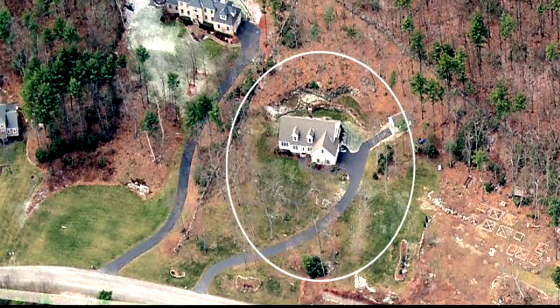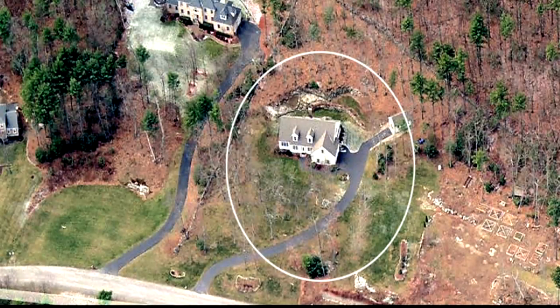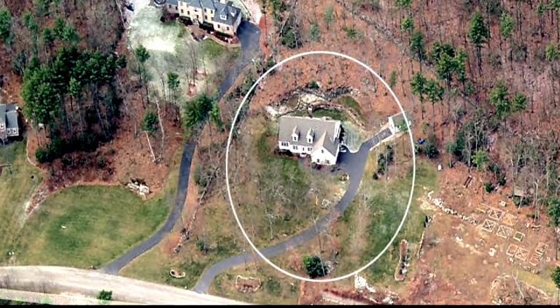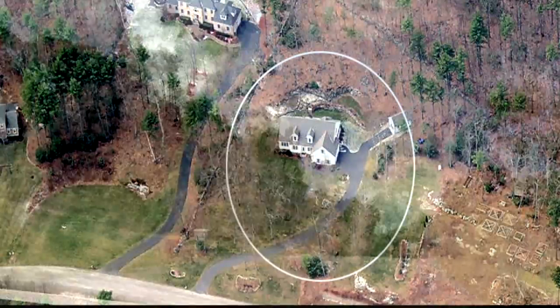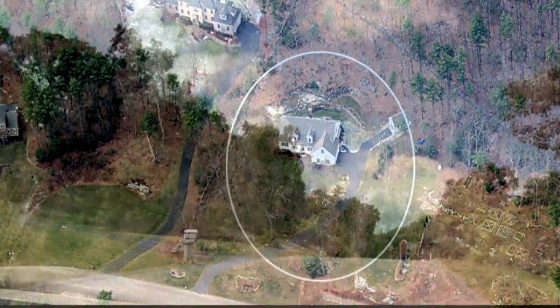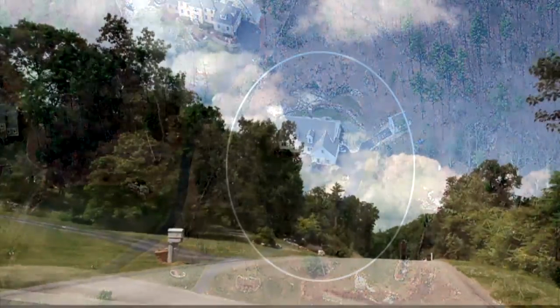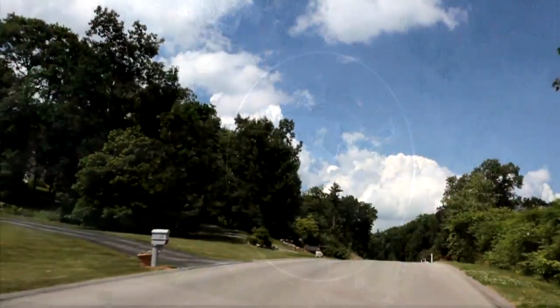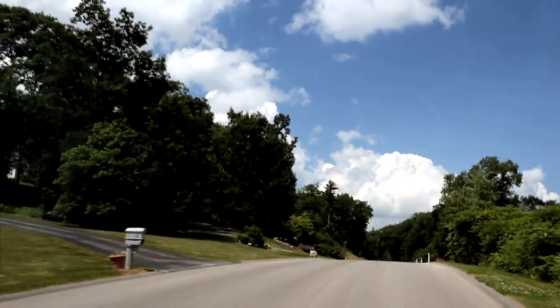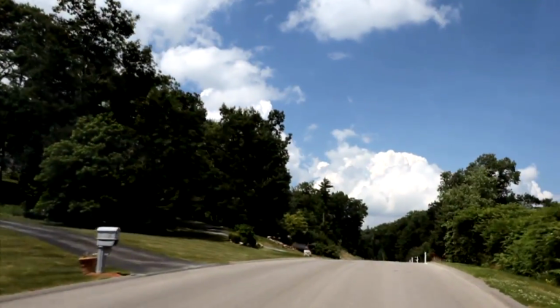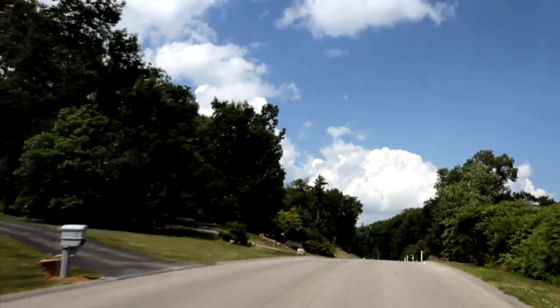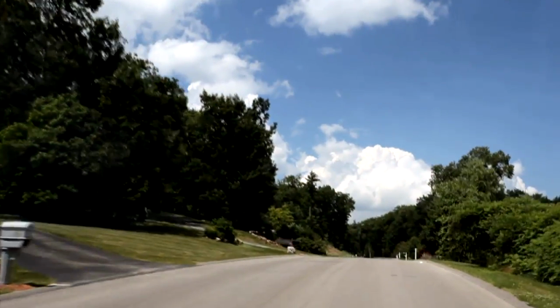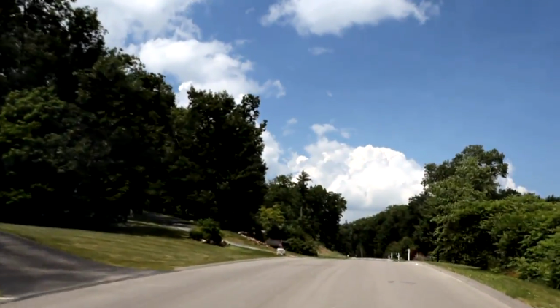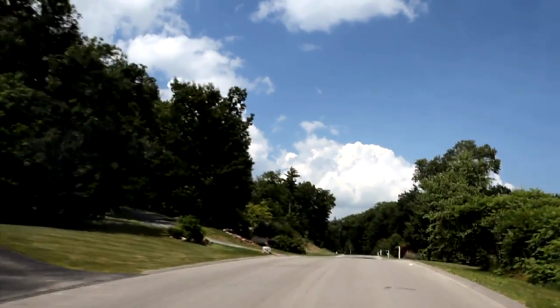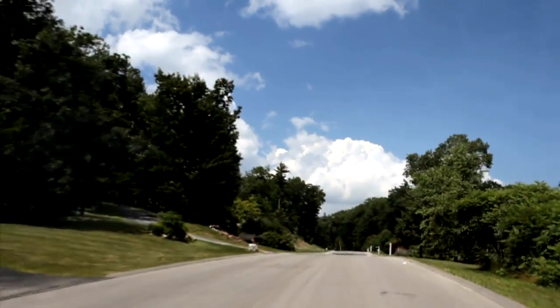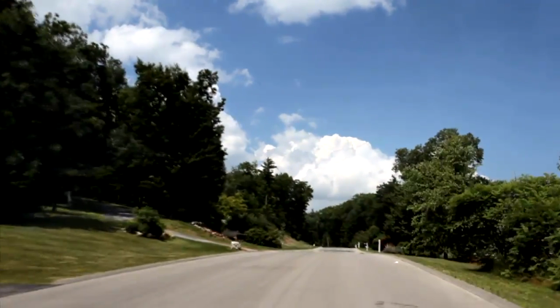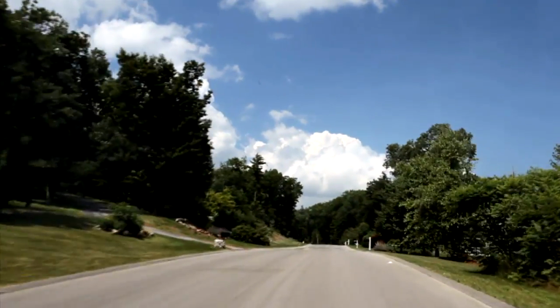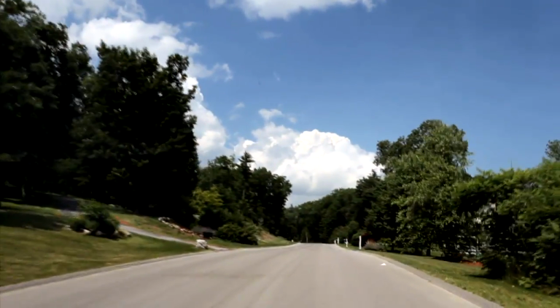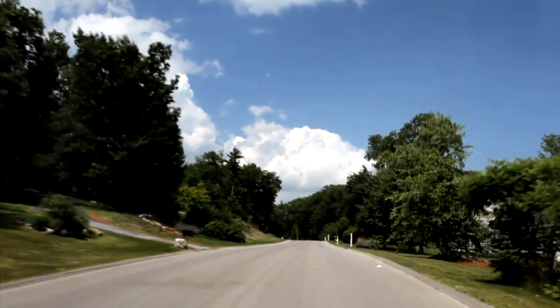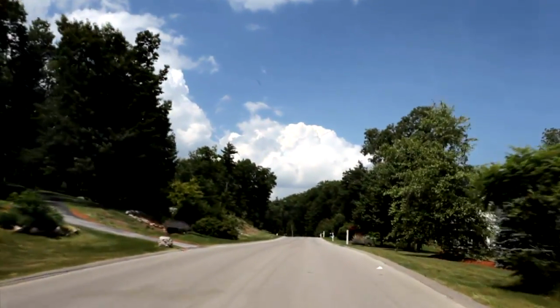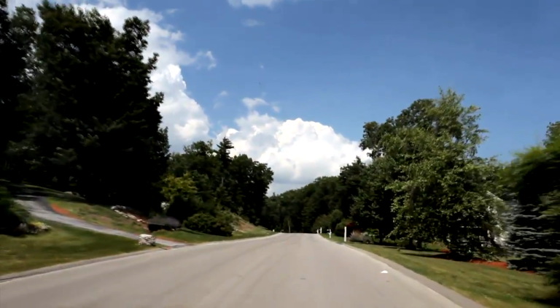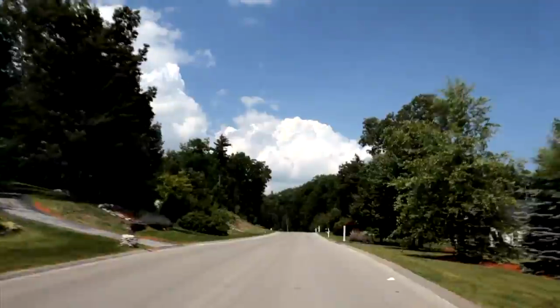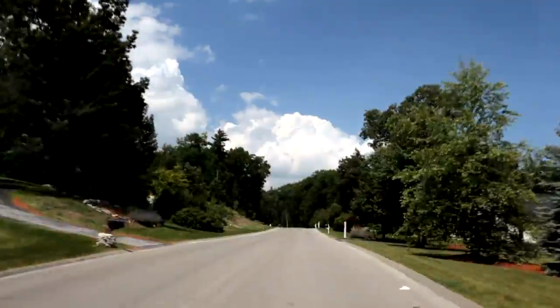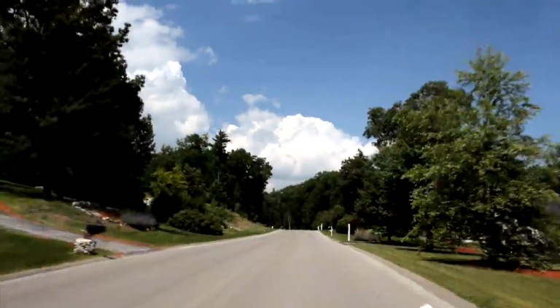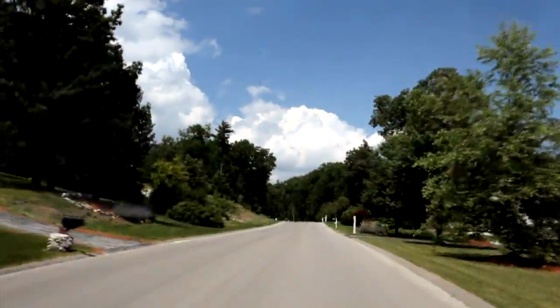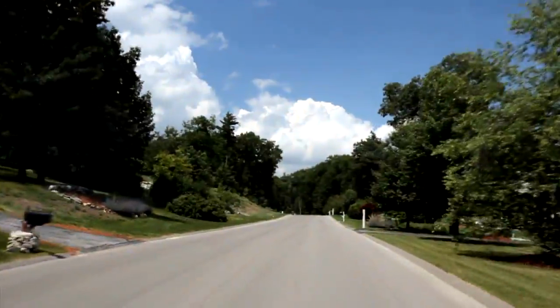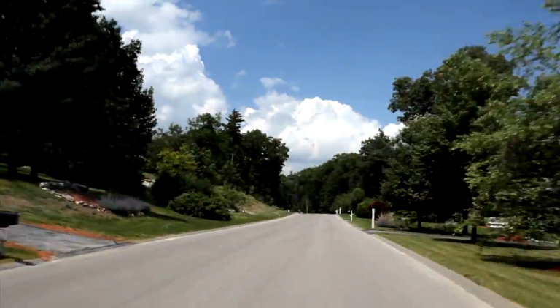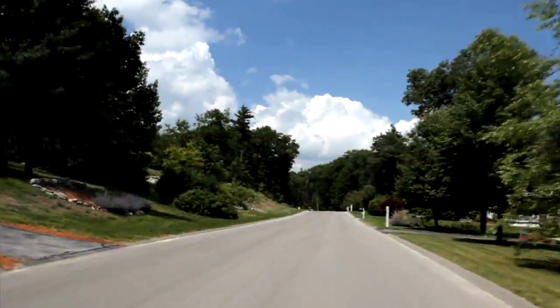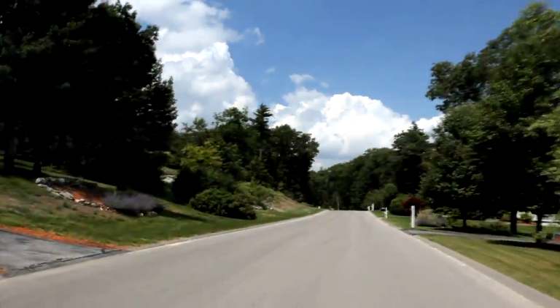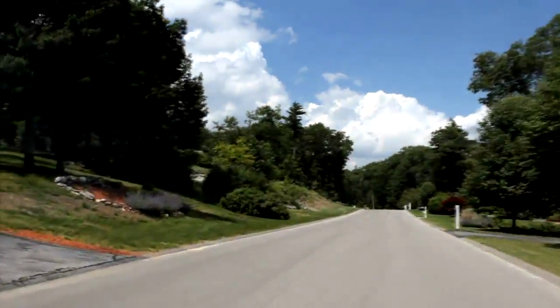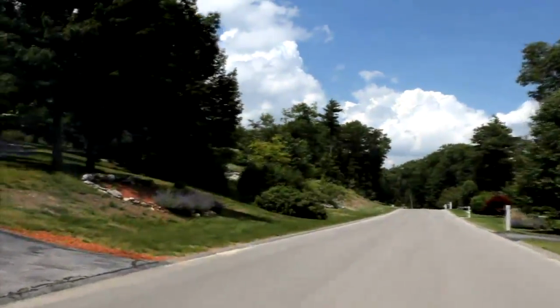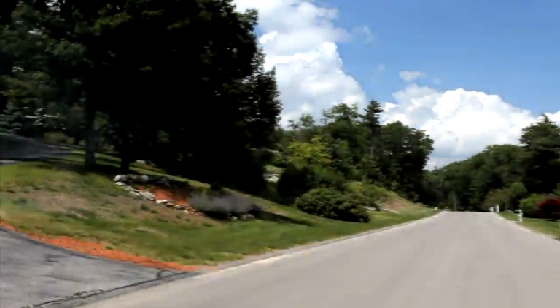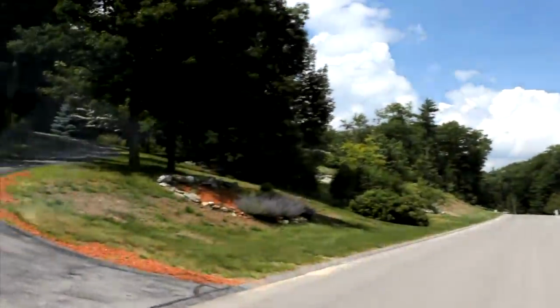Bear Hill Estates is a community of beautiful newer homes on large, spacious, wooded lots with mature trees.